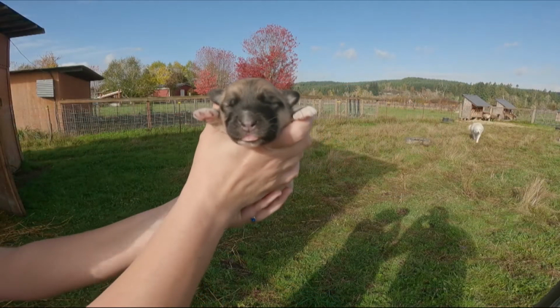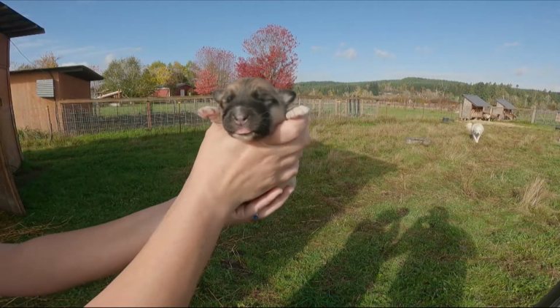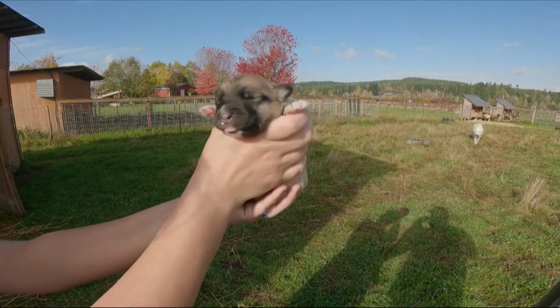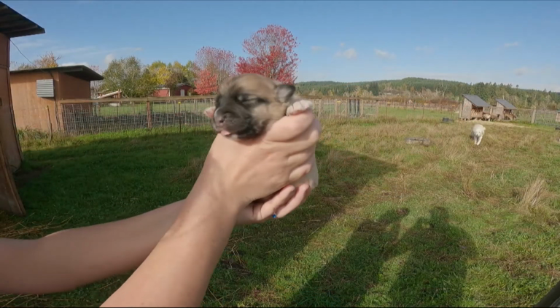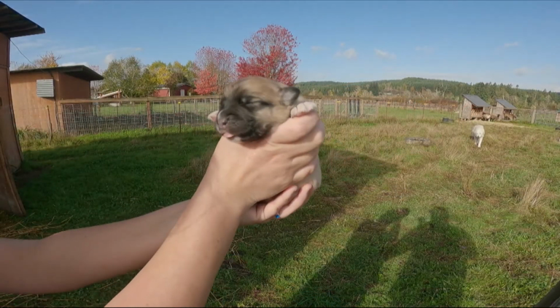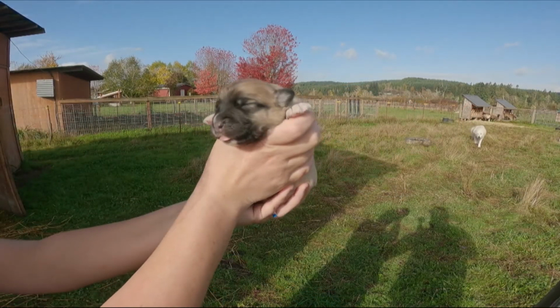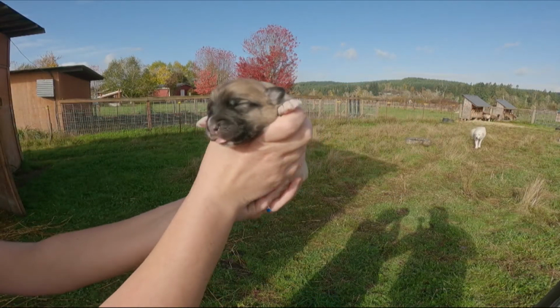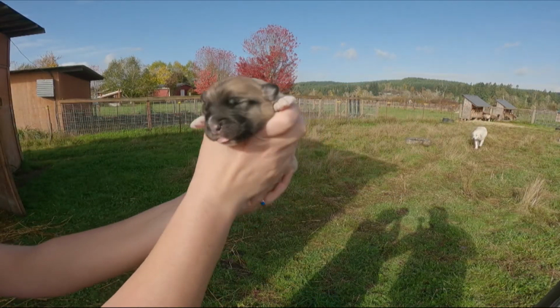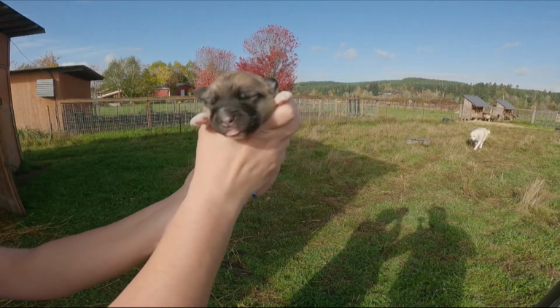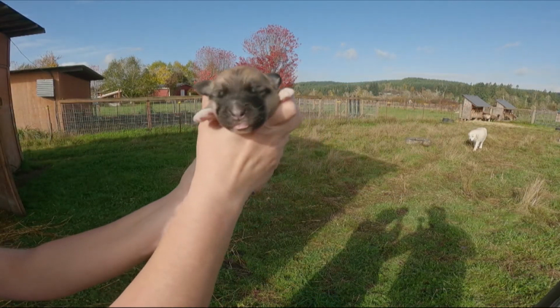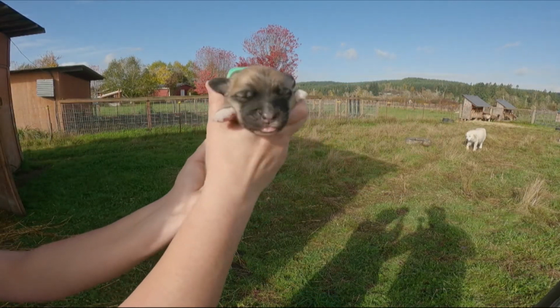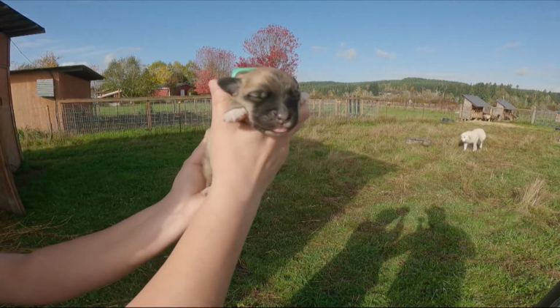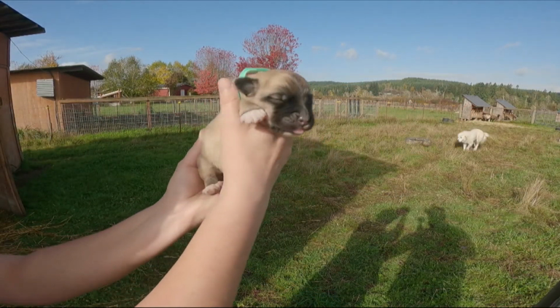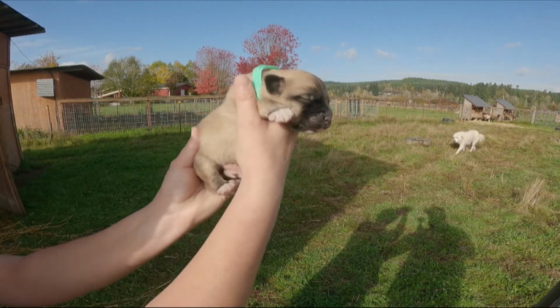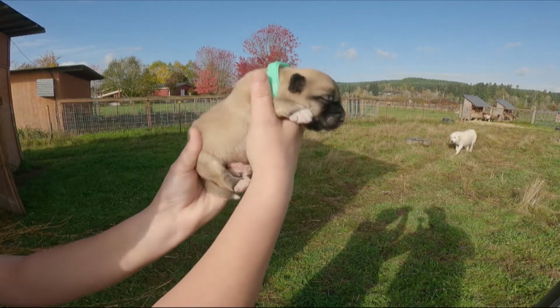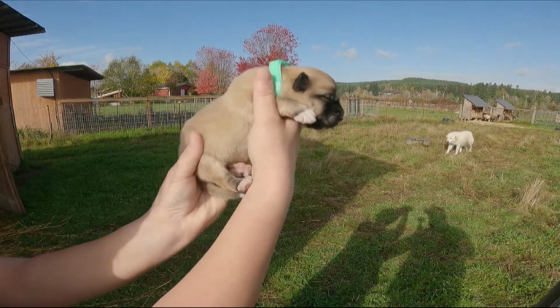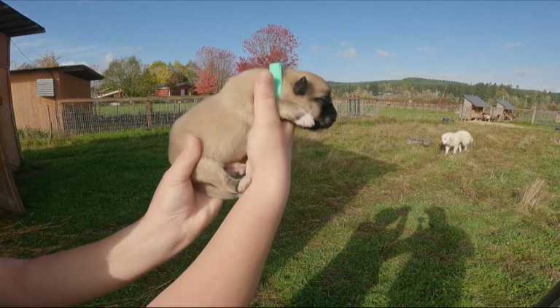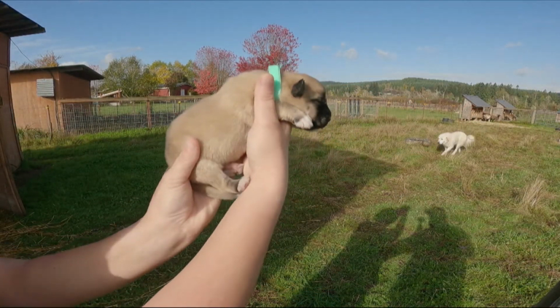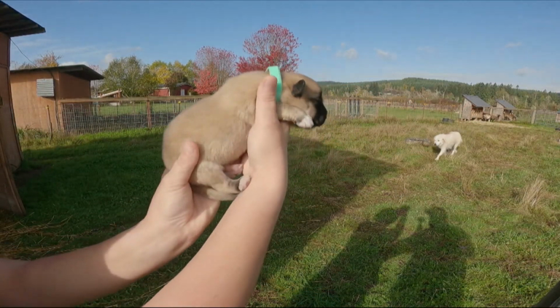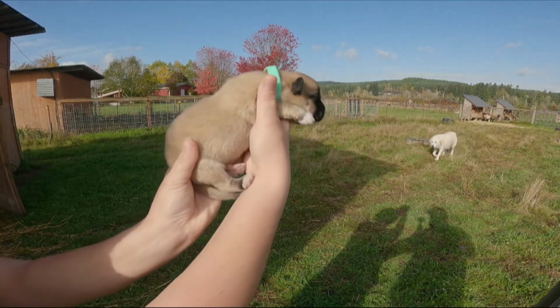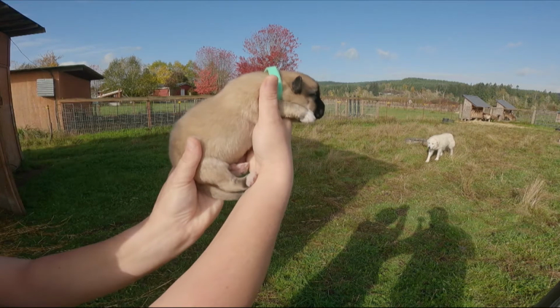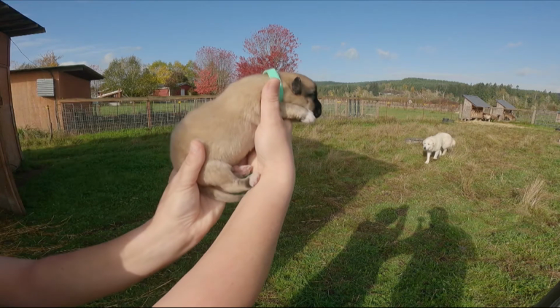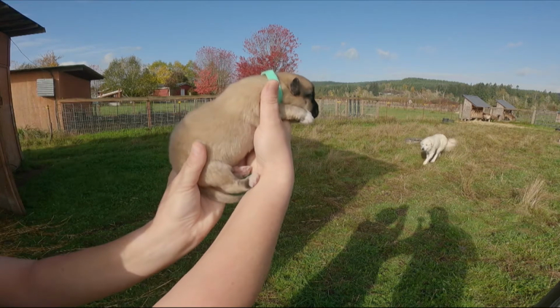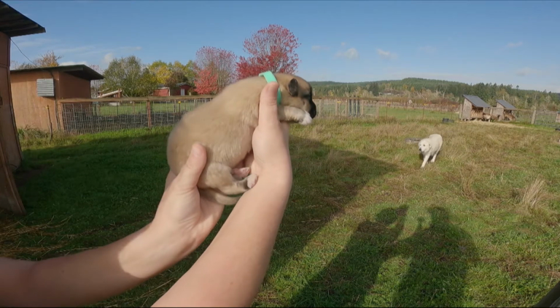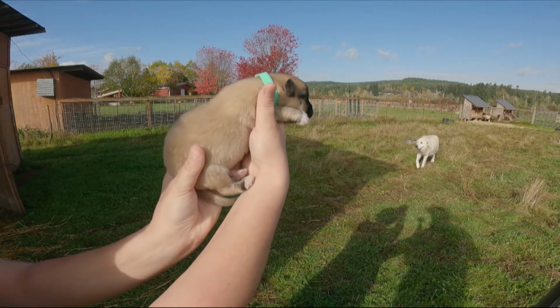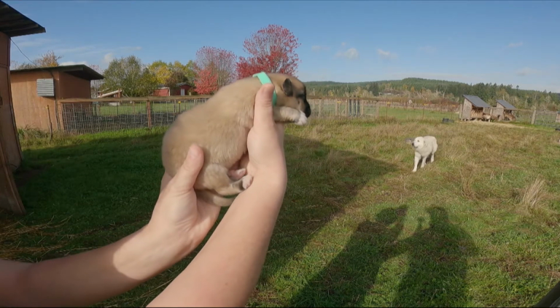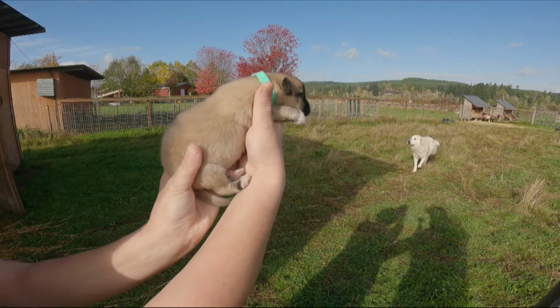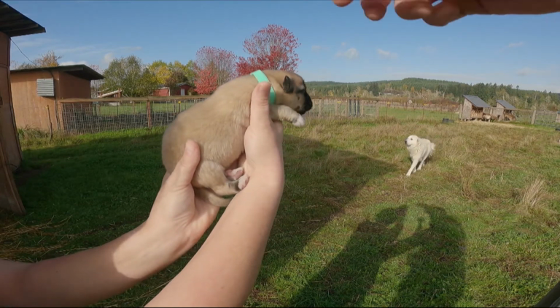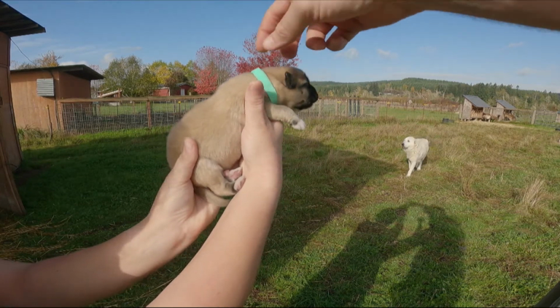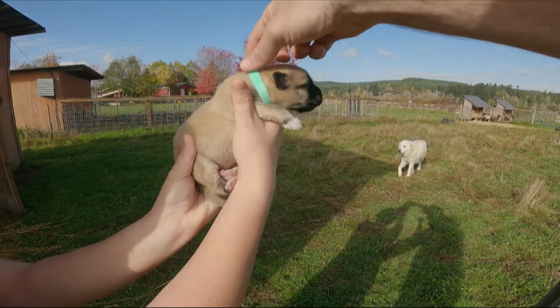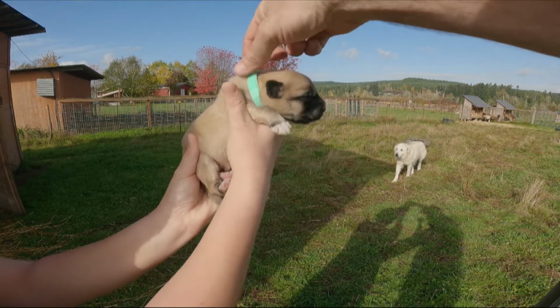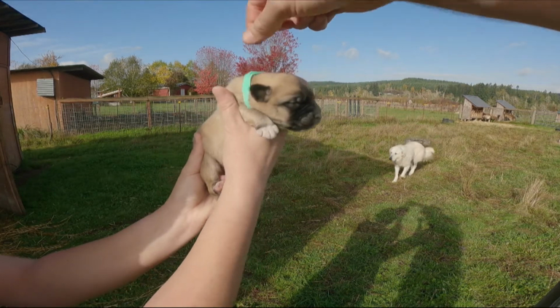Alright, here's puppy number one. This is a male and he's going to have the teal colored collar on him.